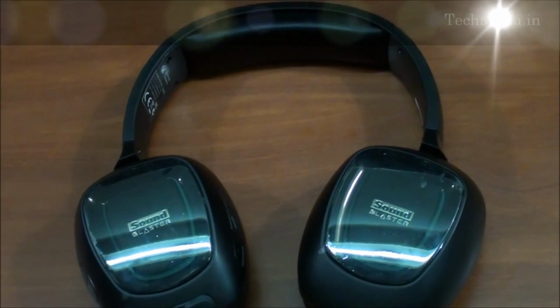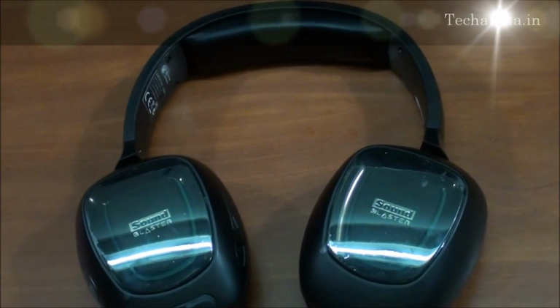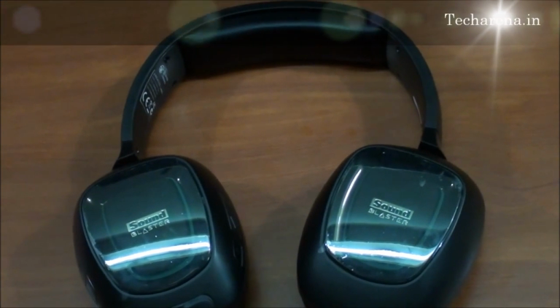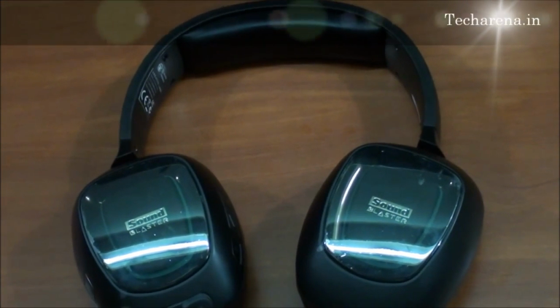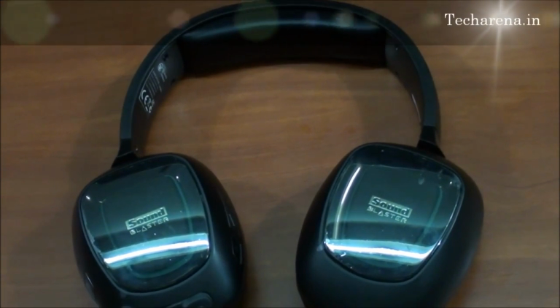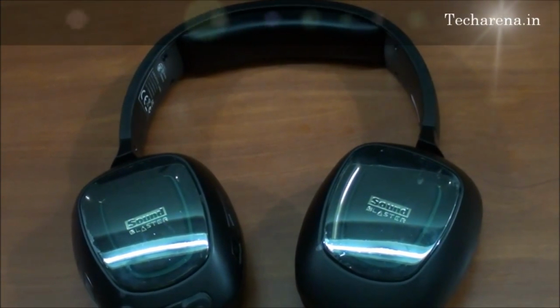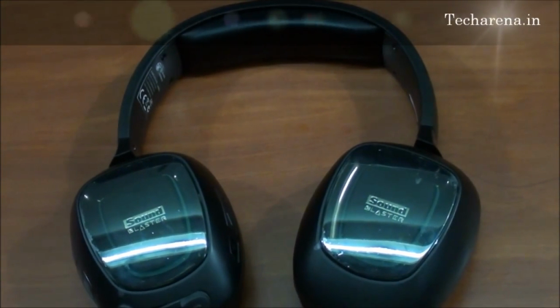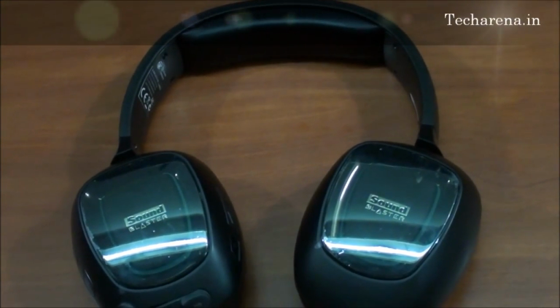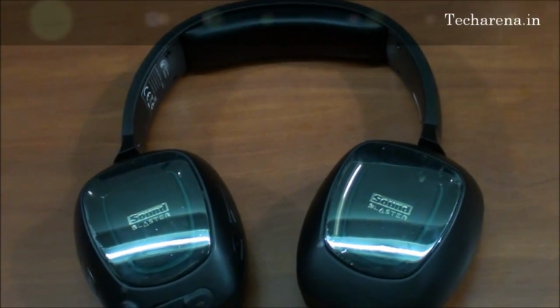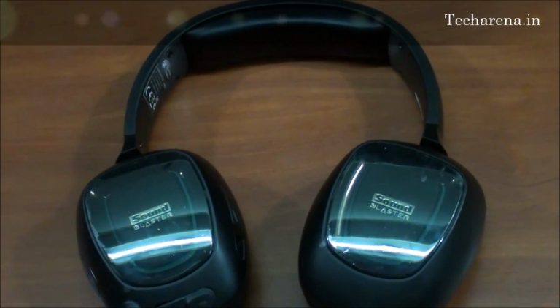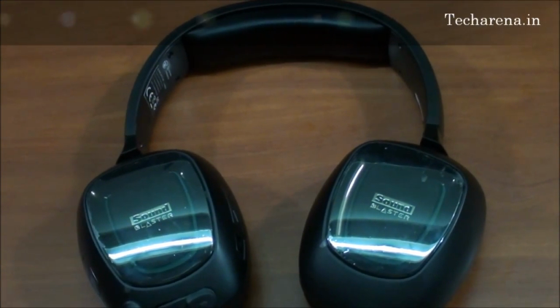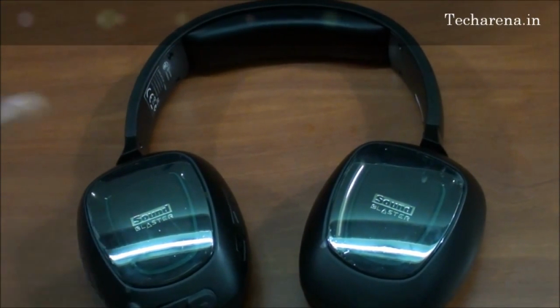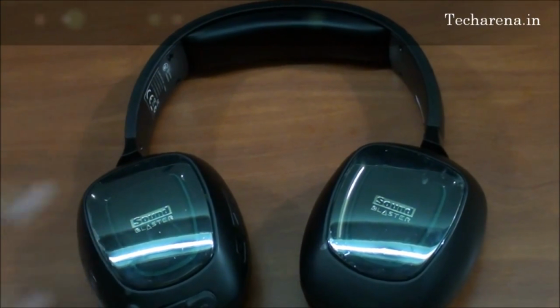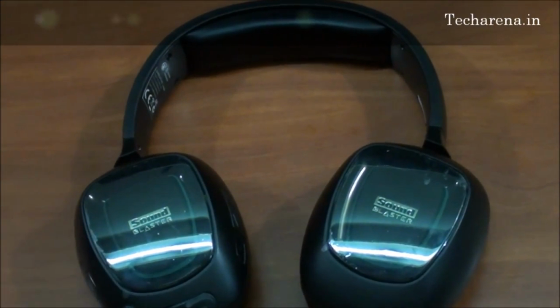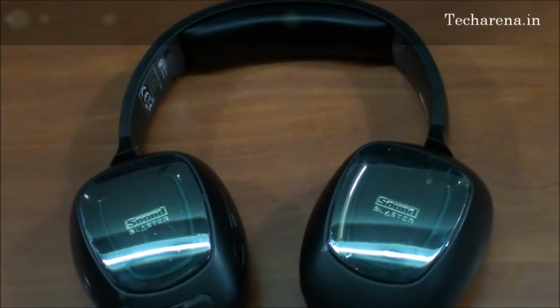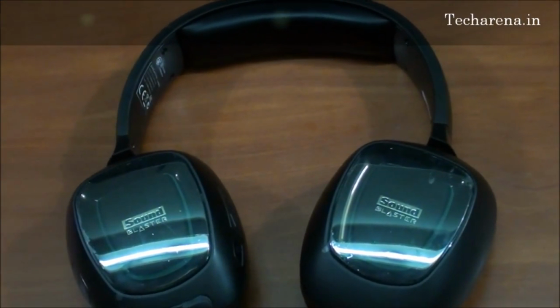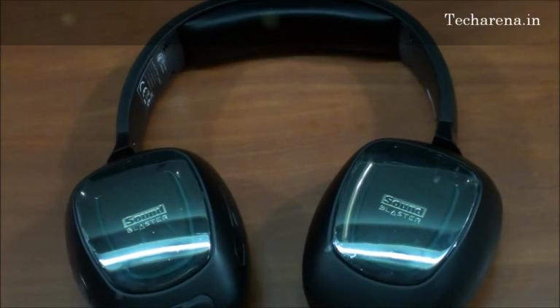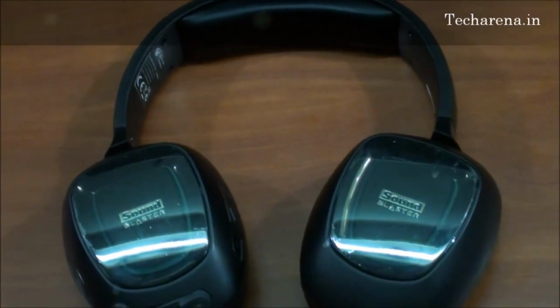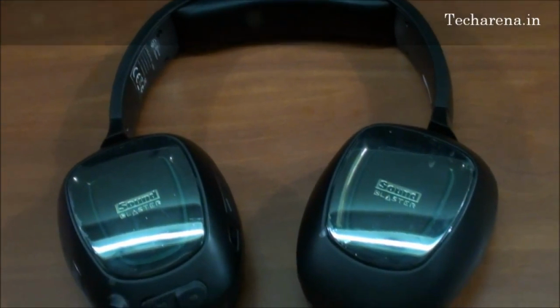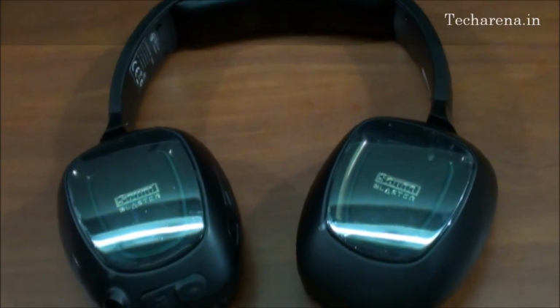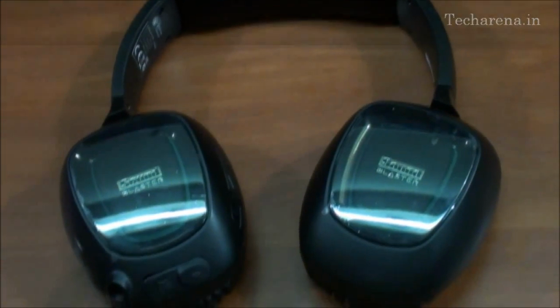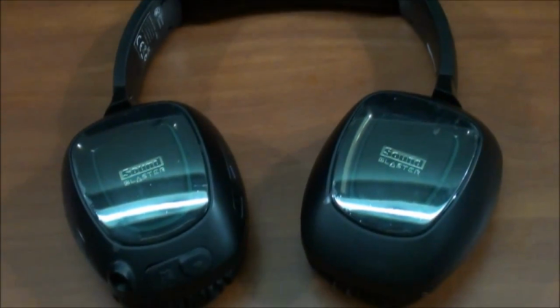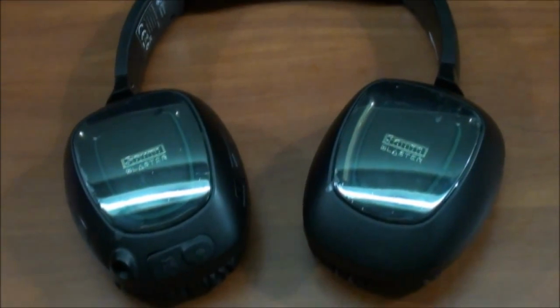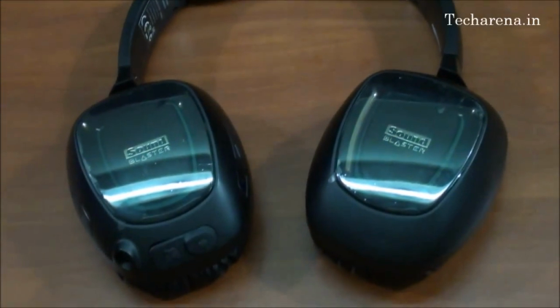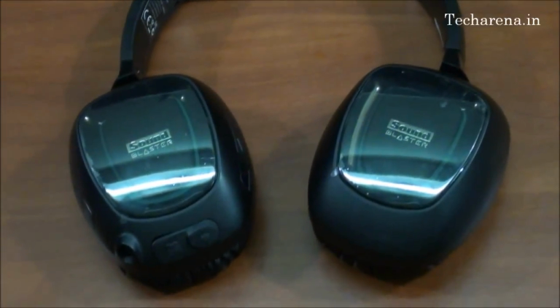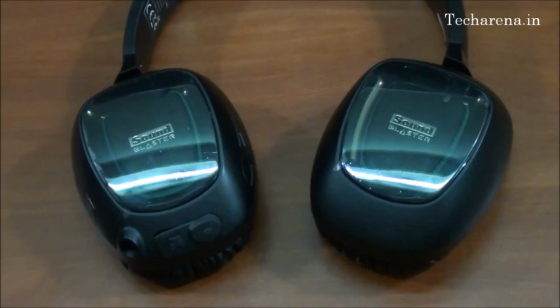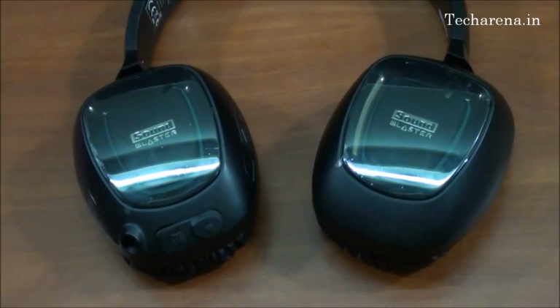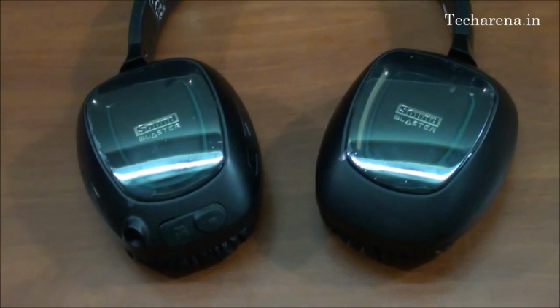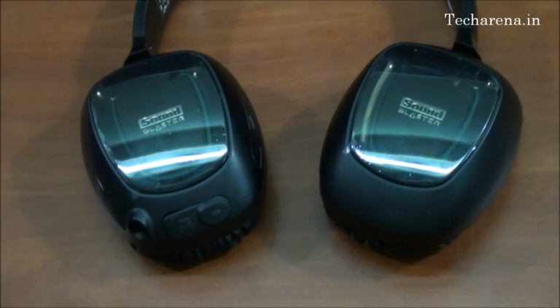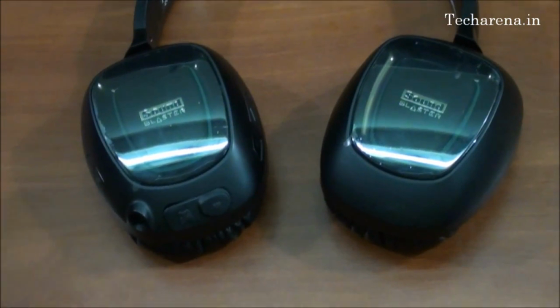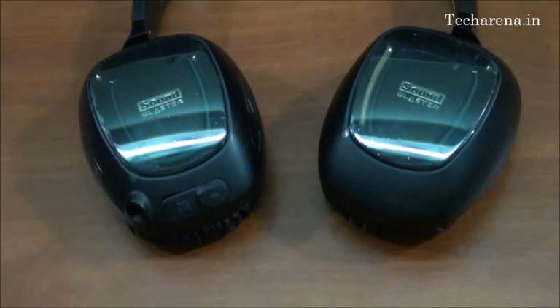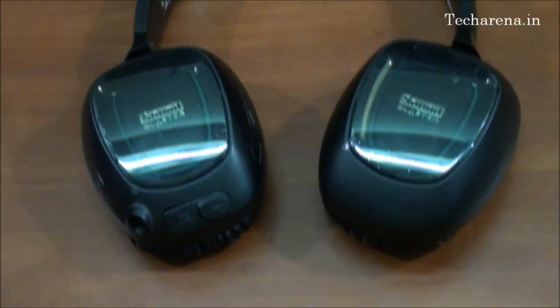Hello everyone. In this video we will show you how to assemble all the parts of this Omega 3D headset along with the software installation.